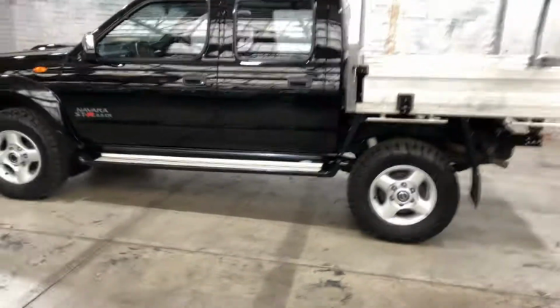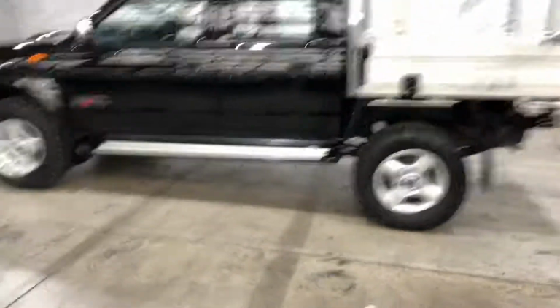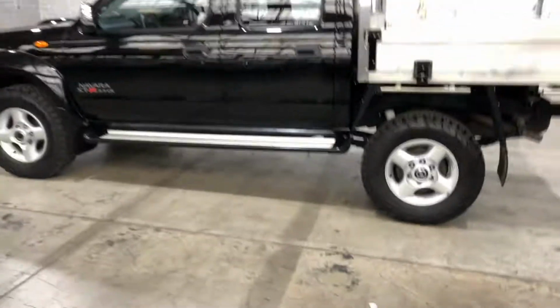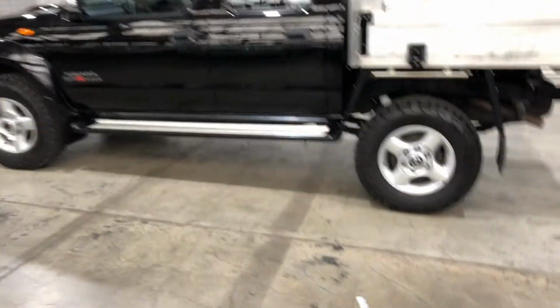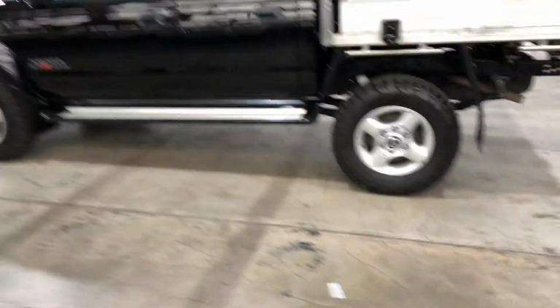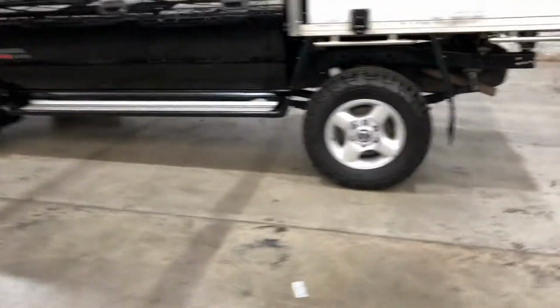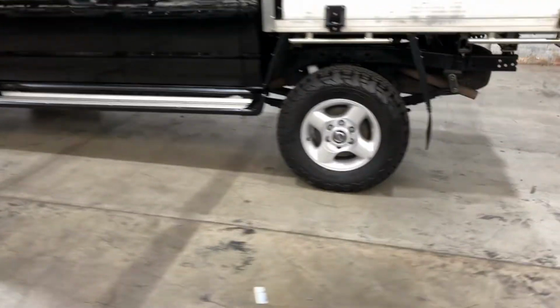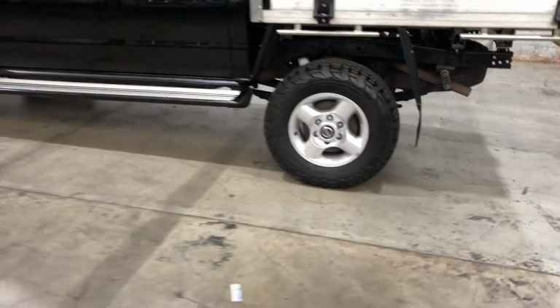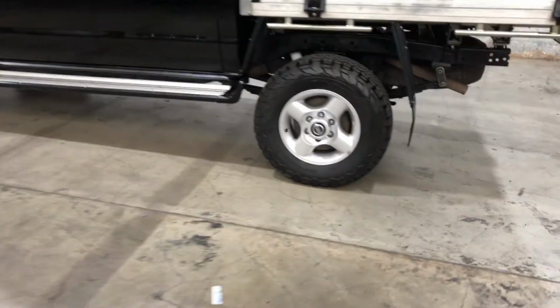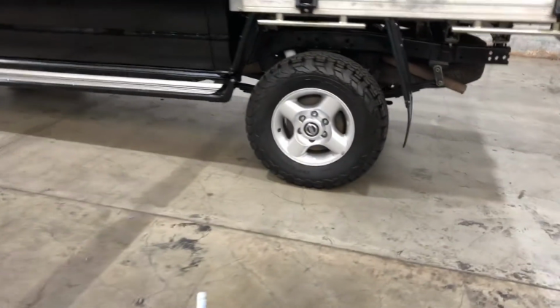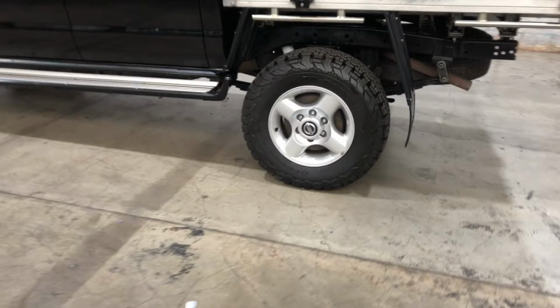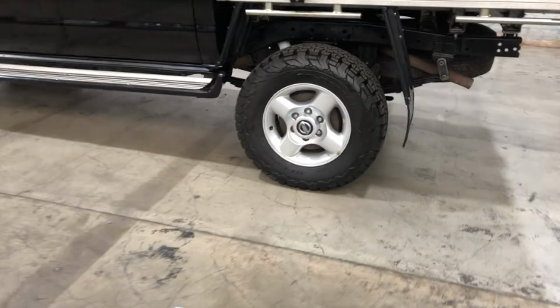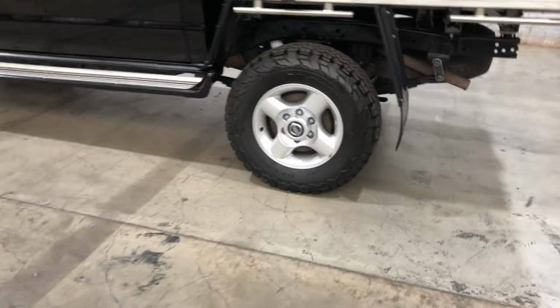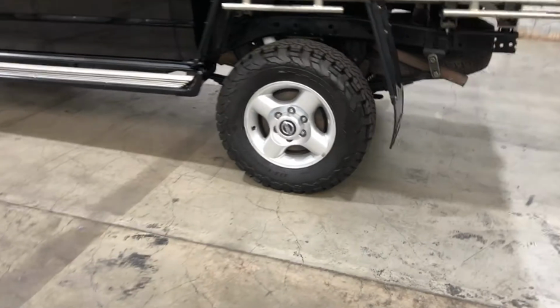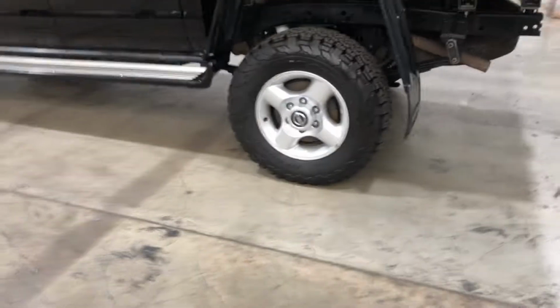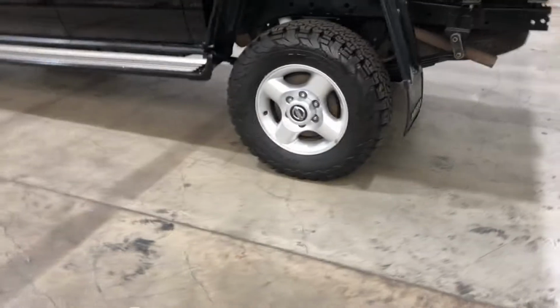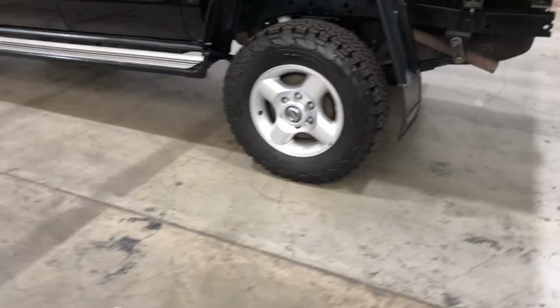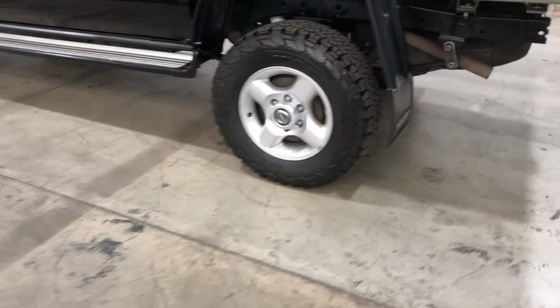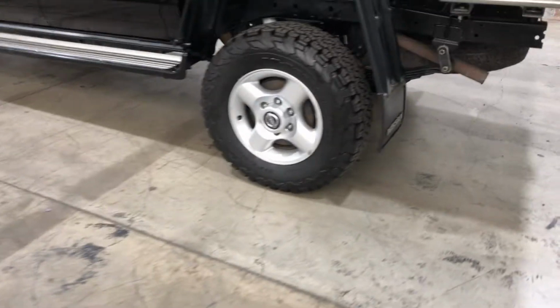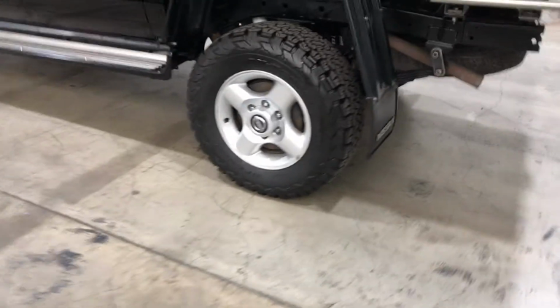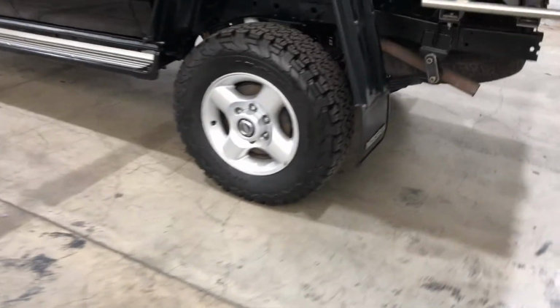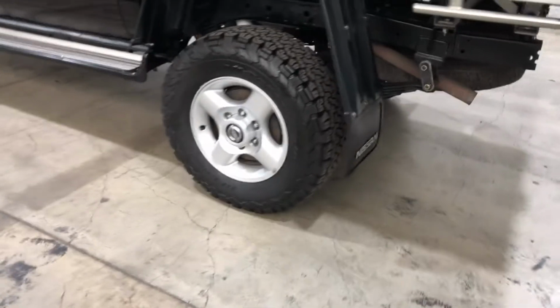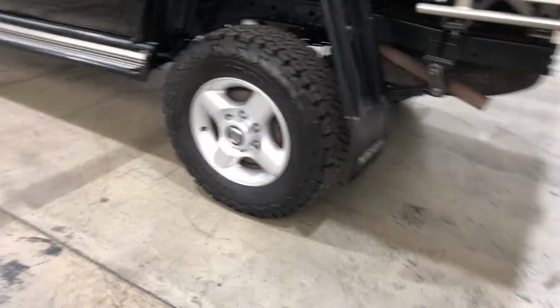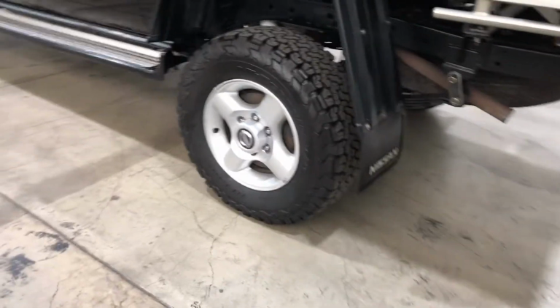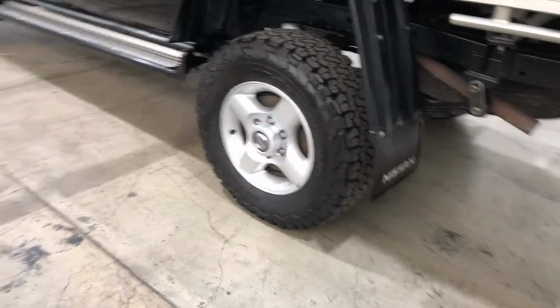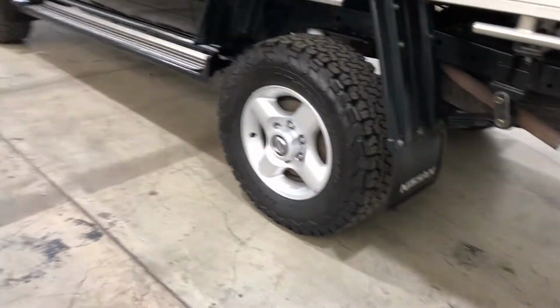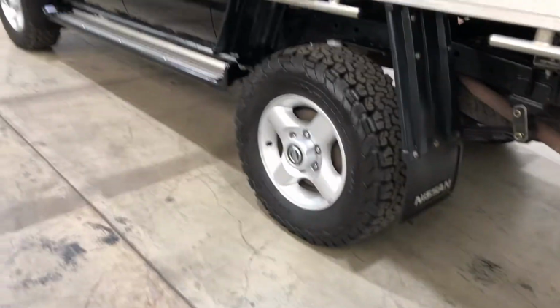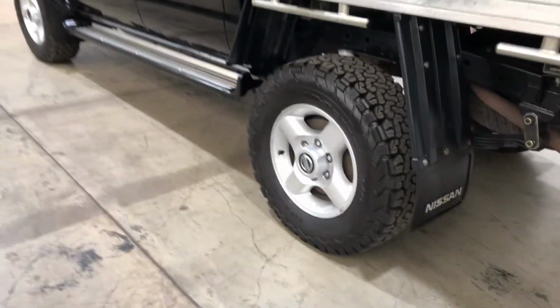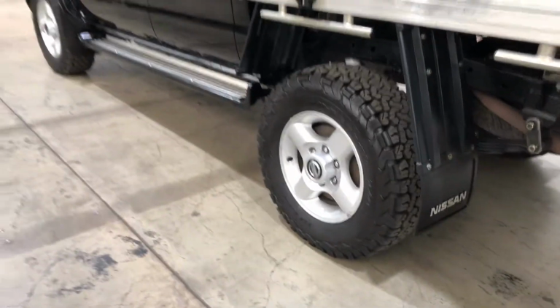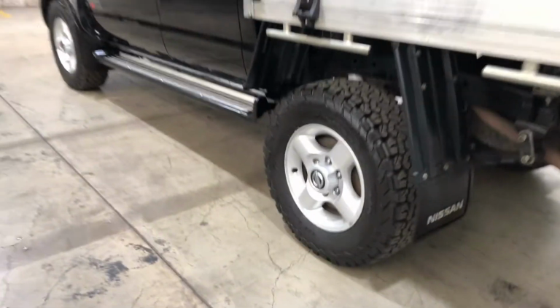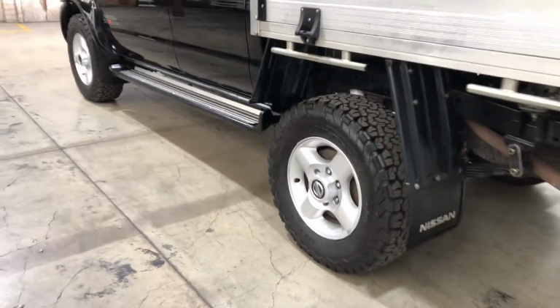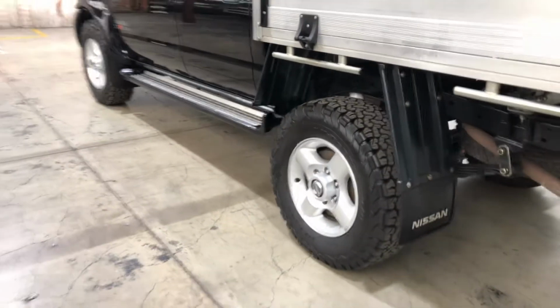As you can see, this car comes equipped with 16 inch alloy wheels and plenty of tread on all four tires.